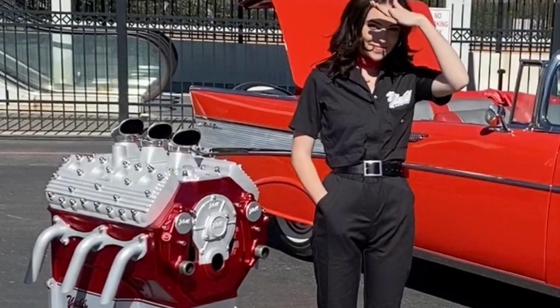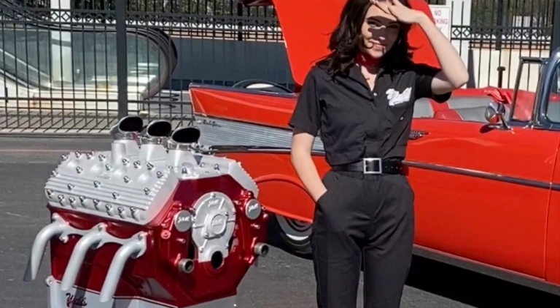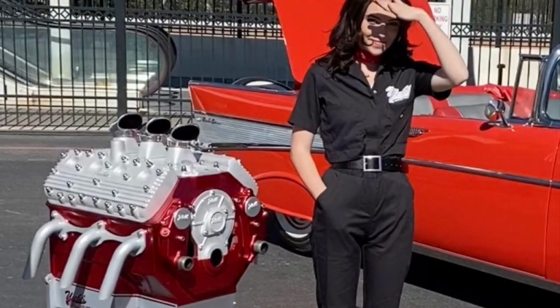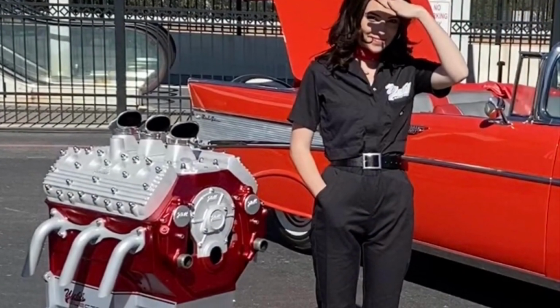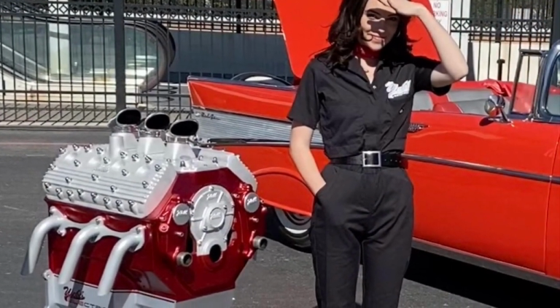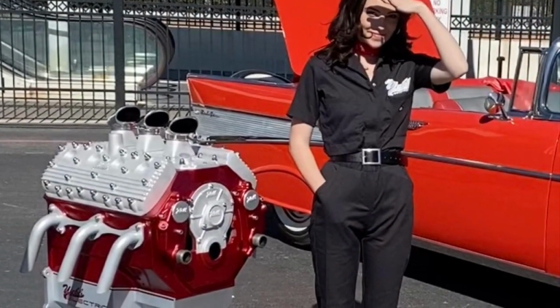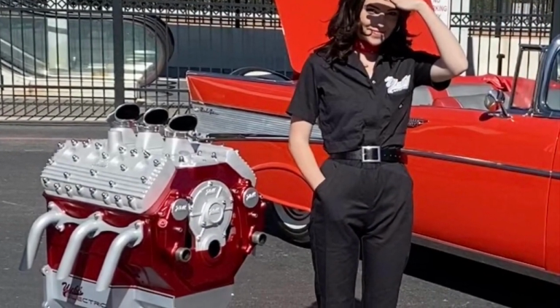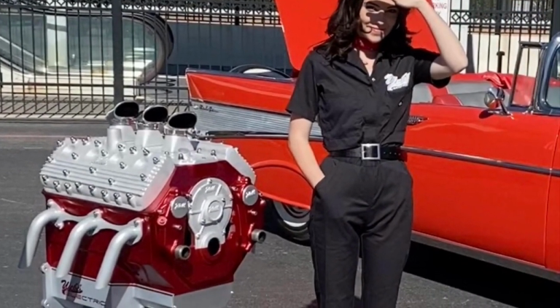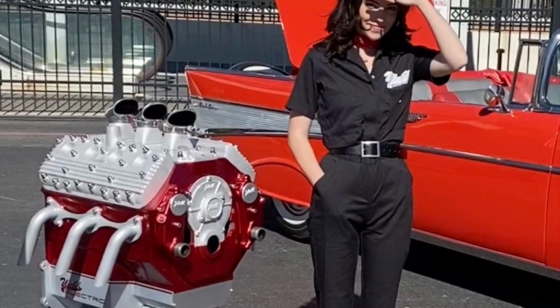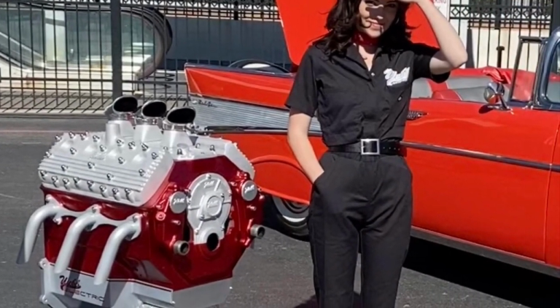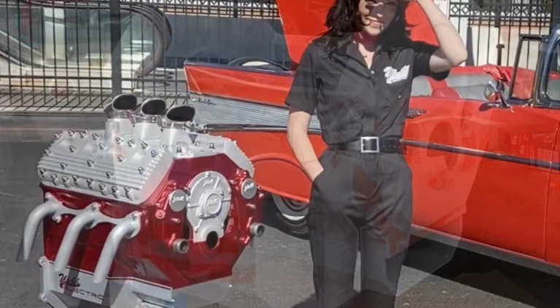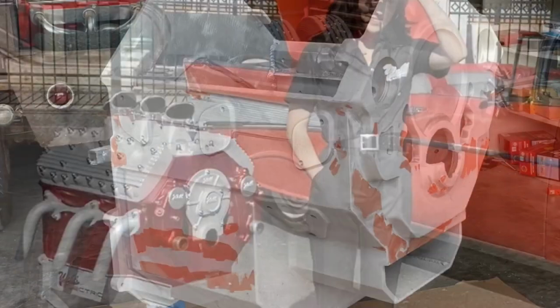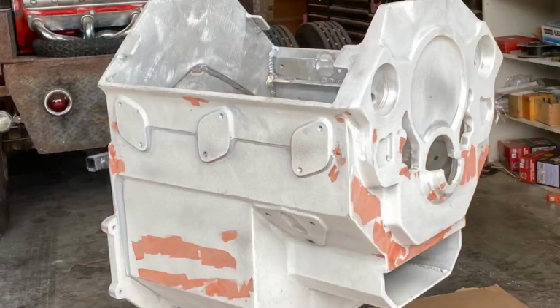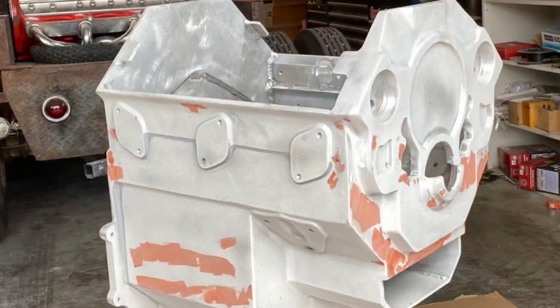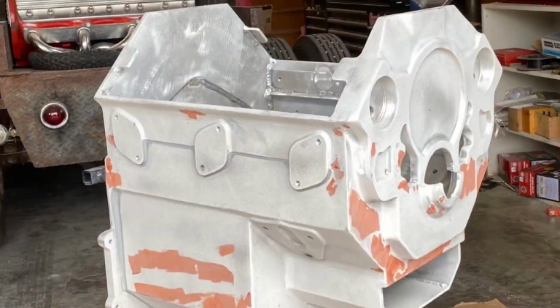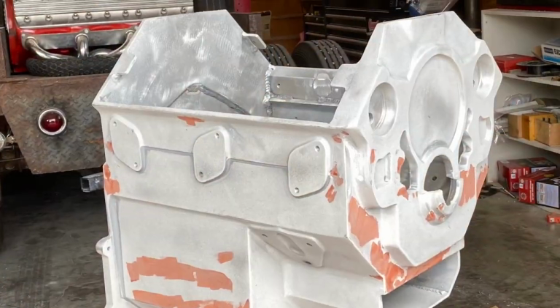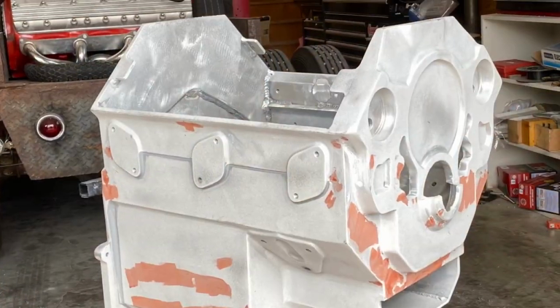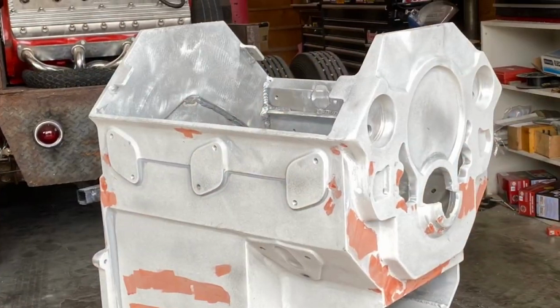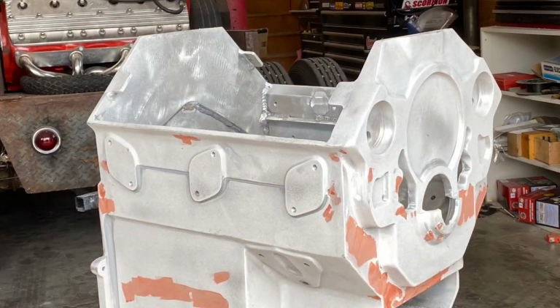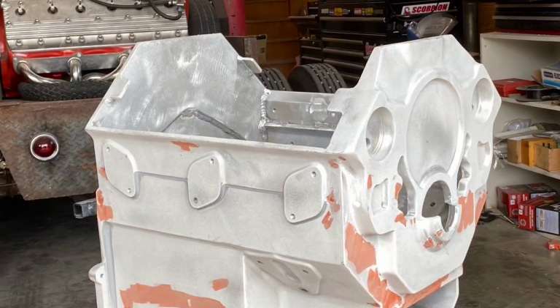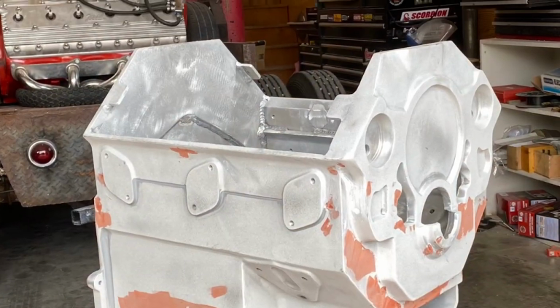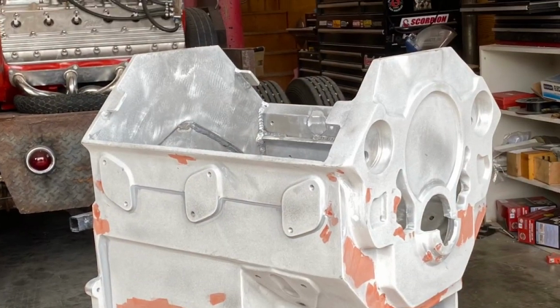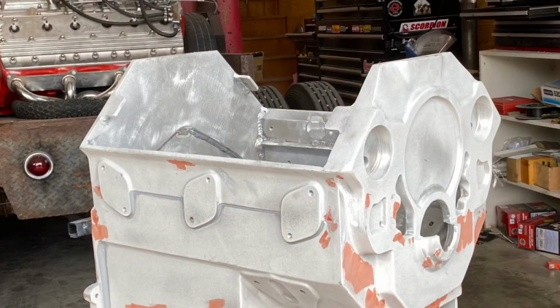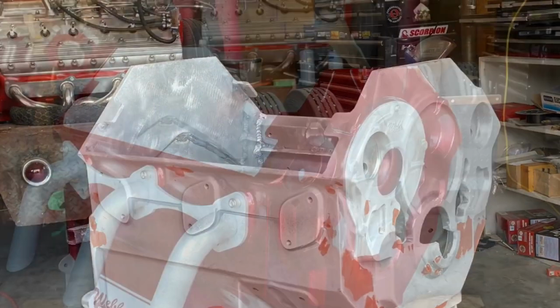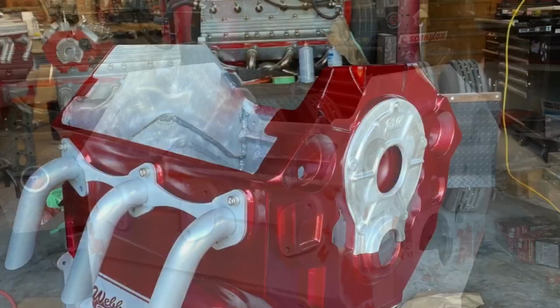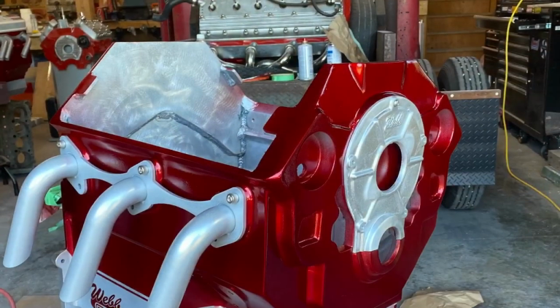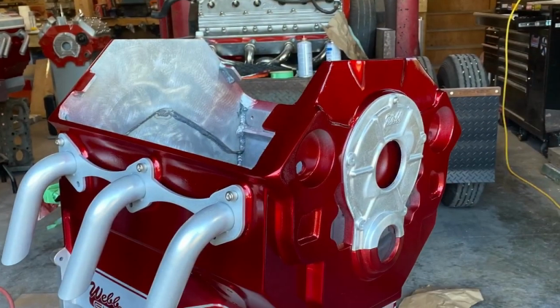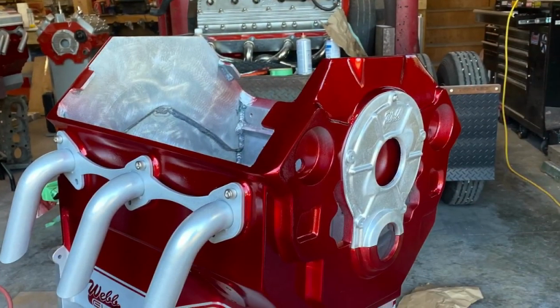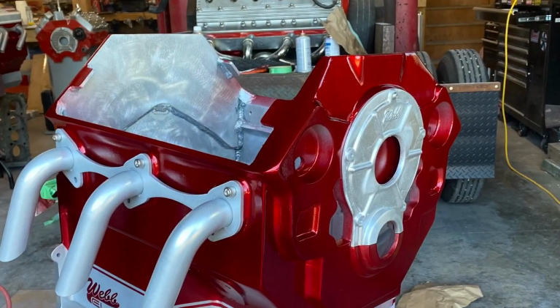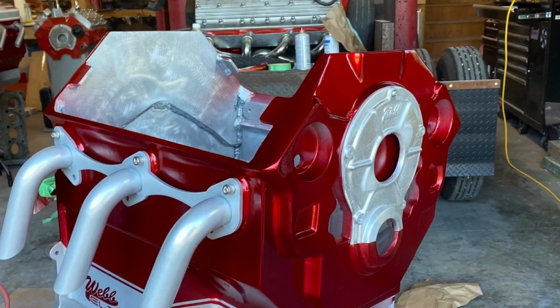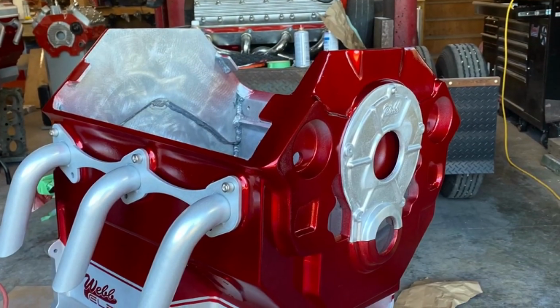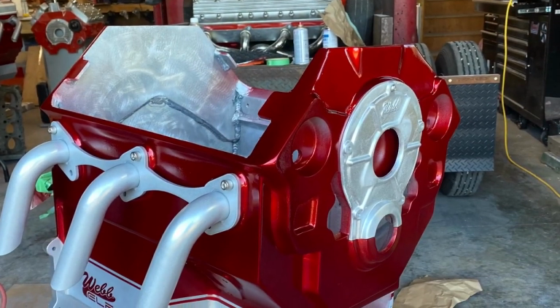And of course I've always loved the iconic flathead V8, built from 1932 to '53.